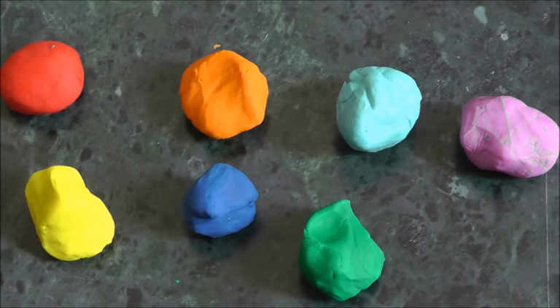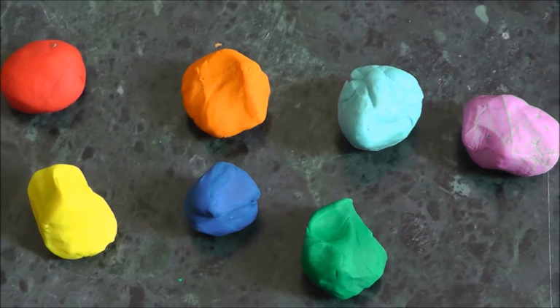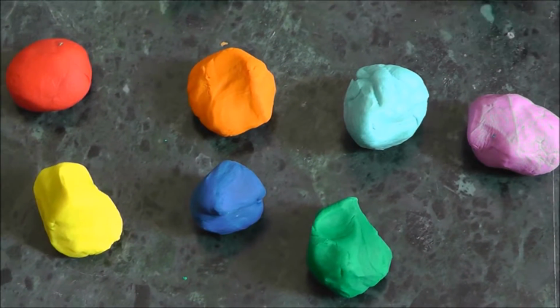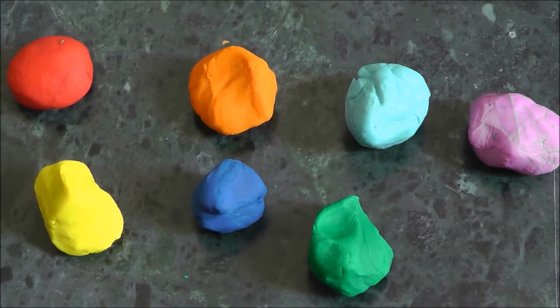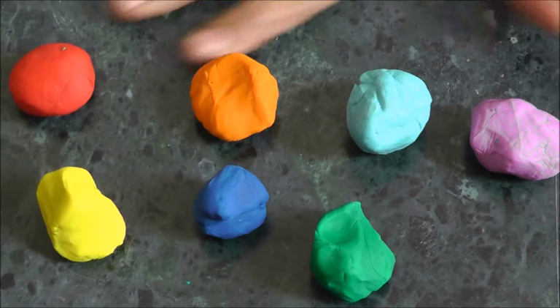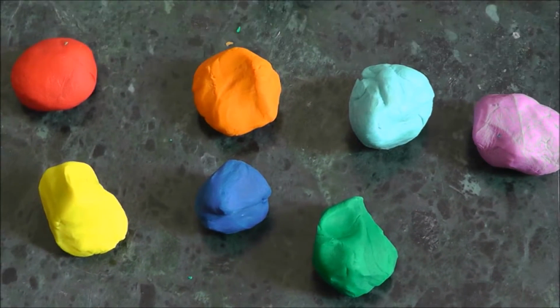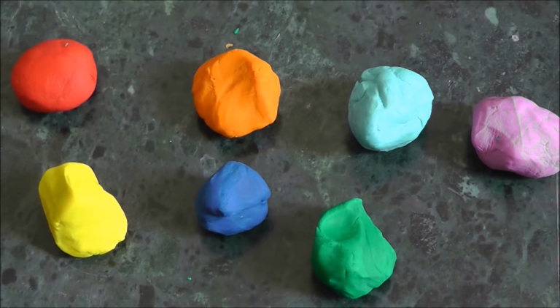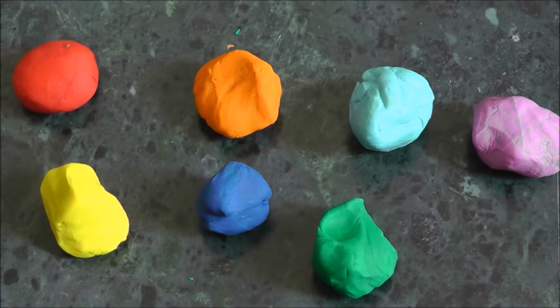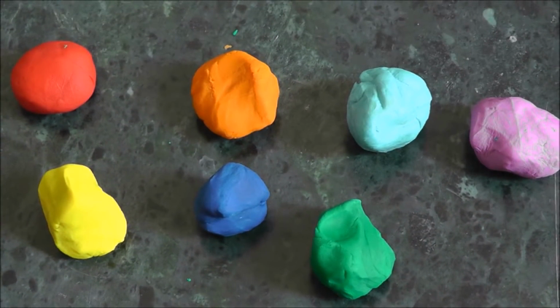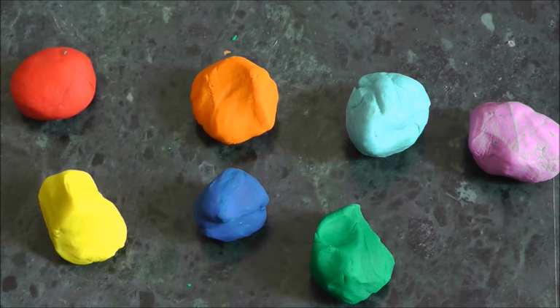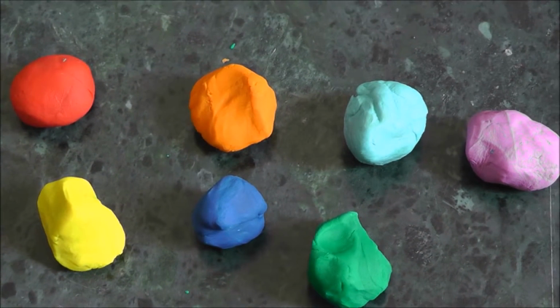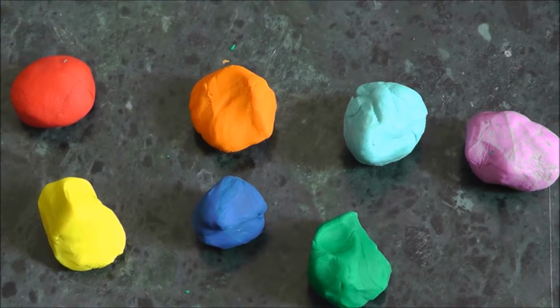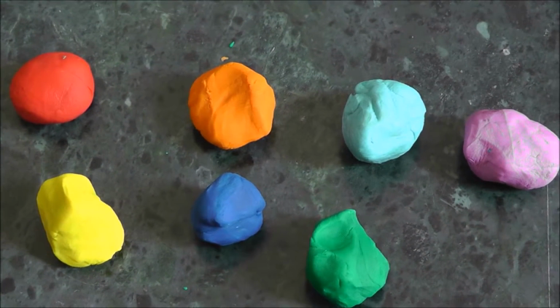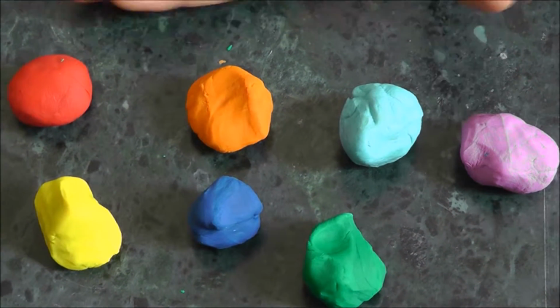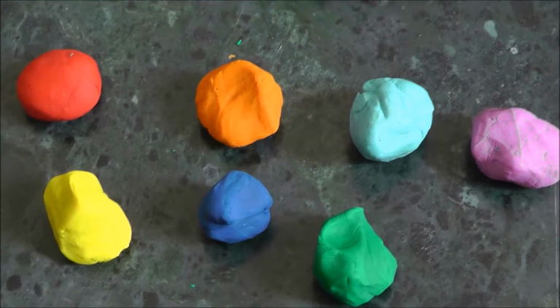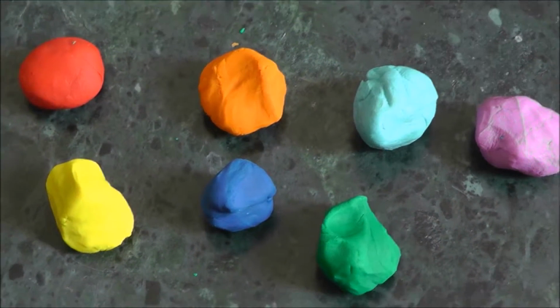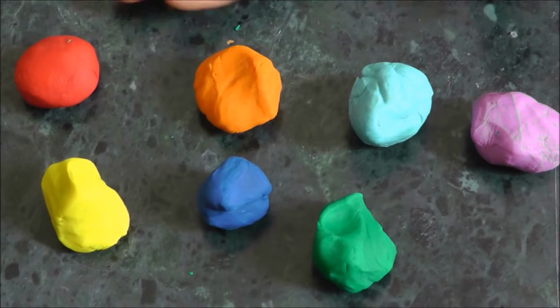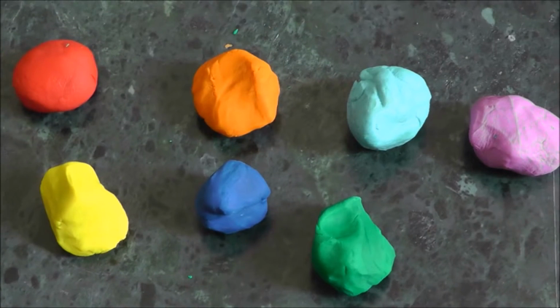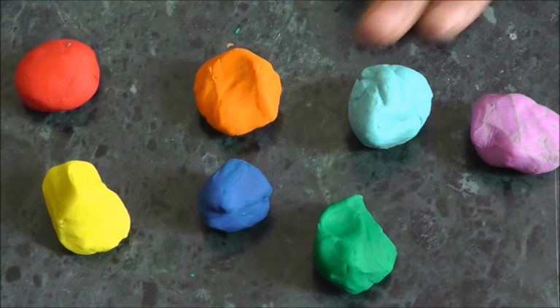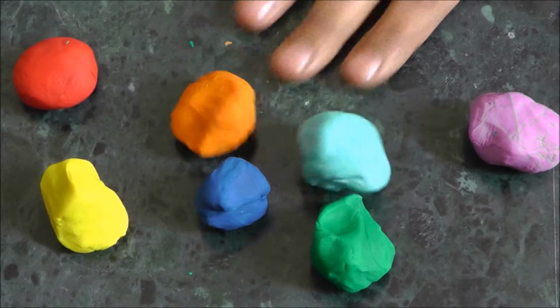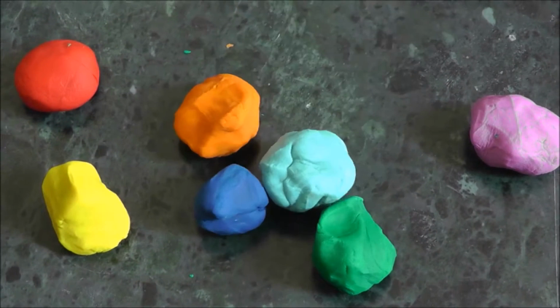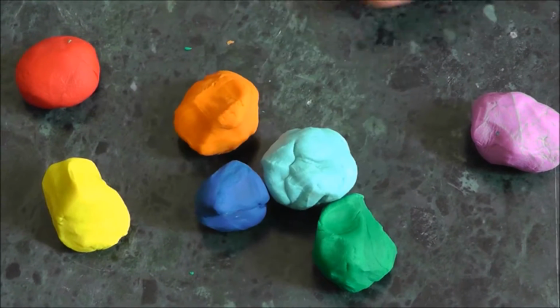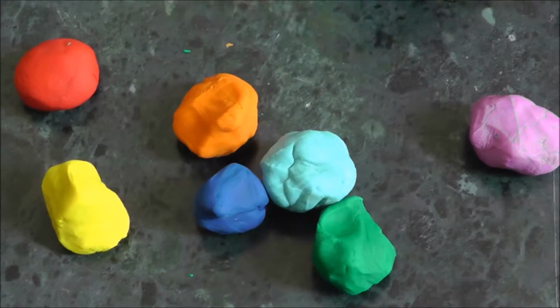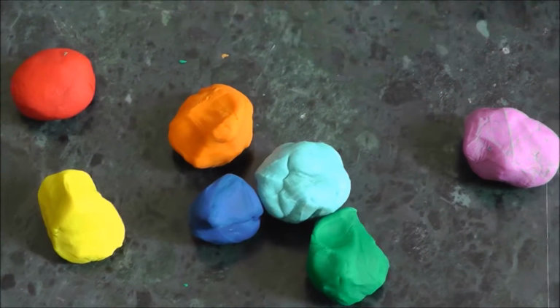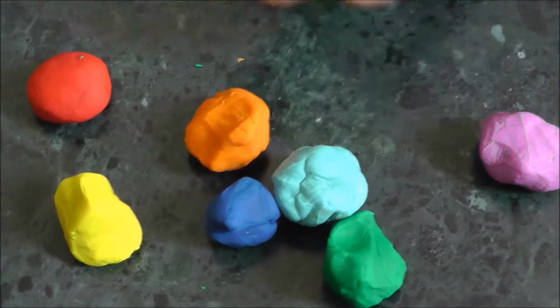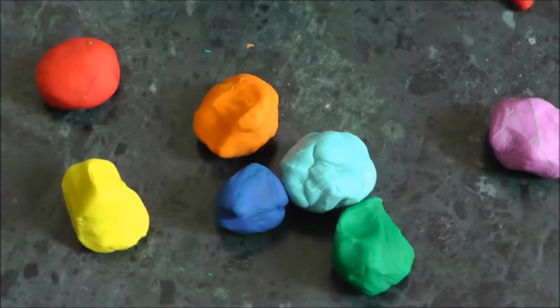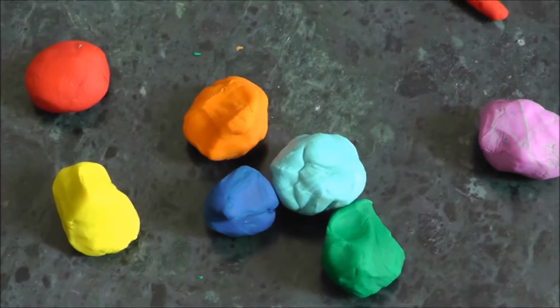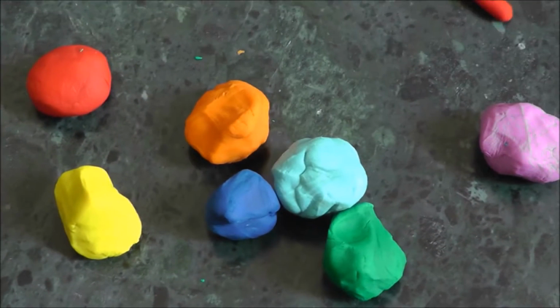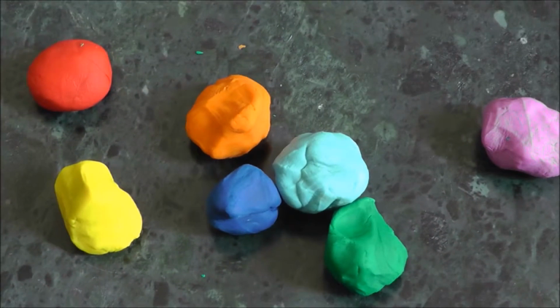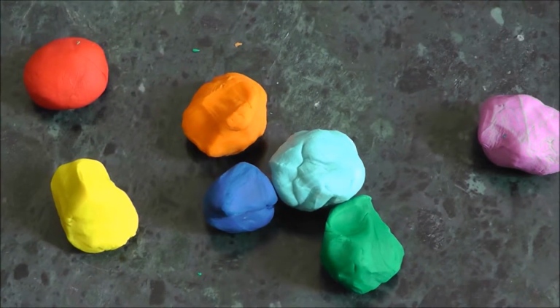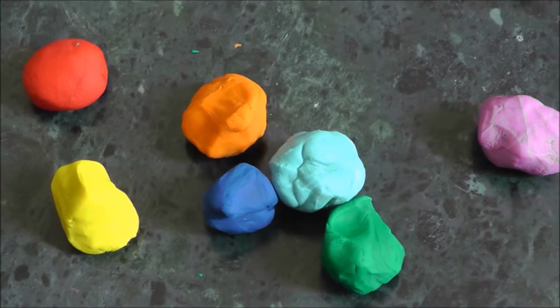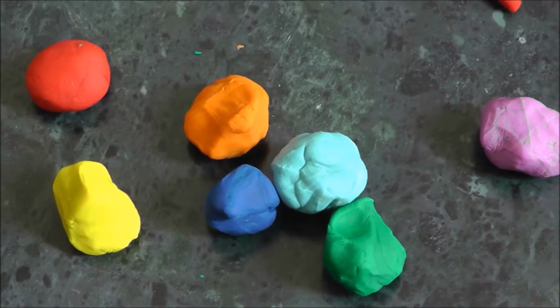What is VIBGYOR? Violet, indigo, blue, green, yellow, orange and red.